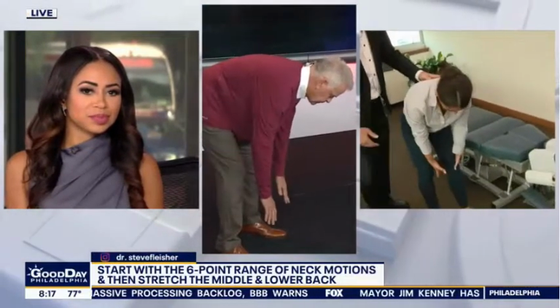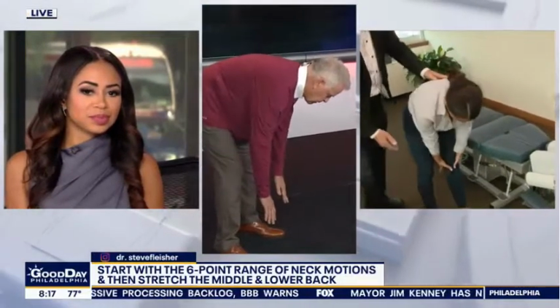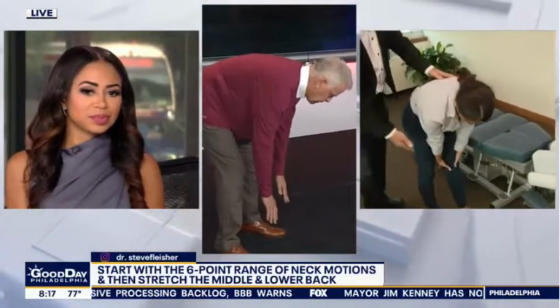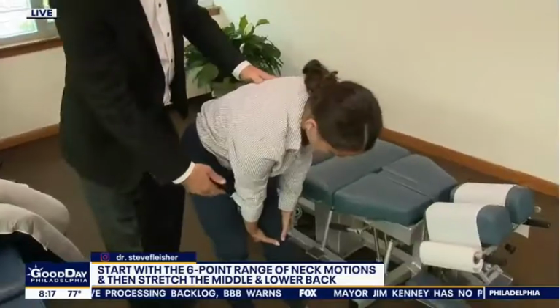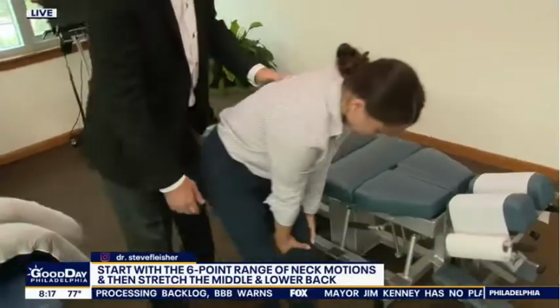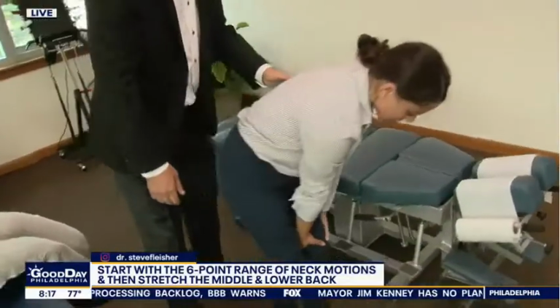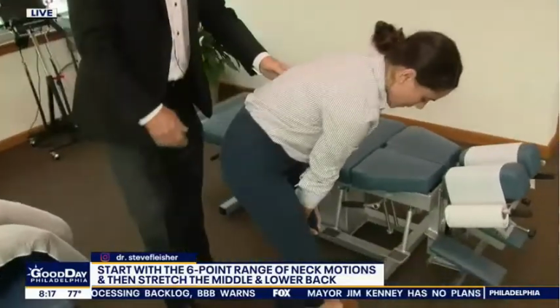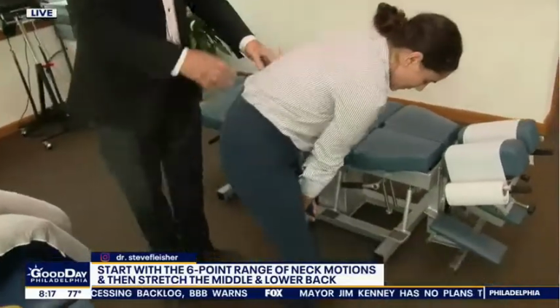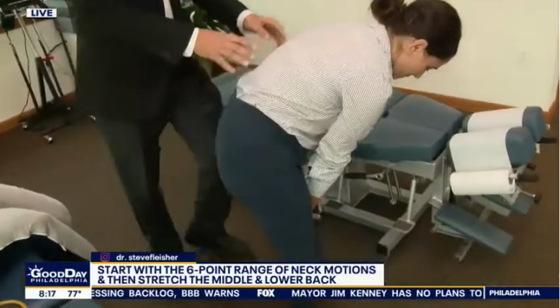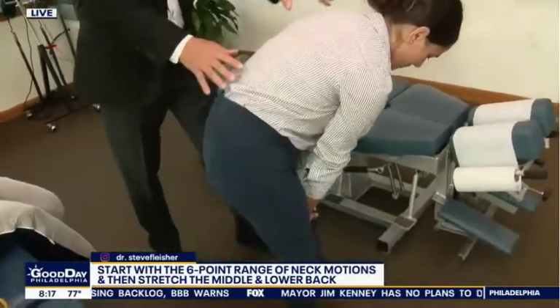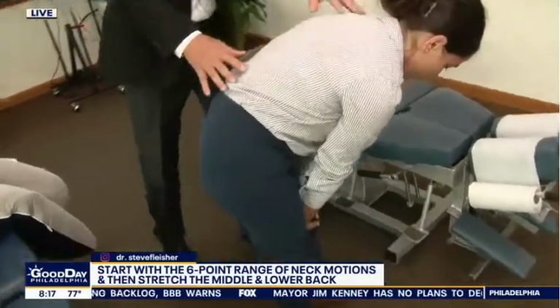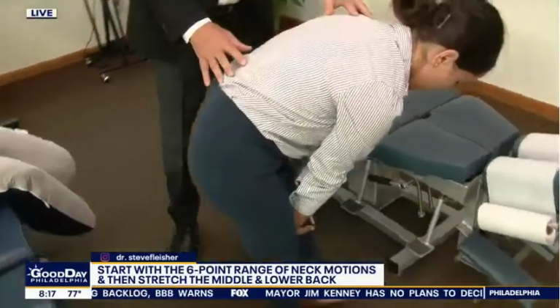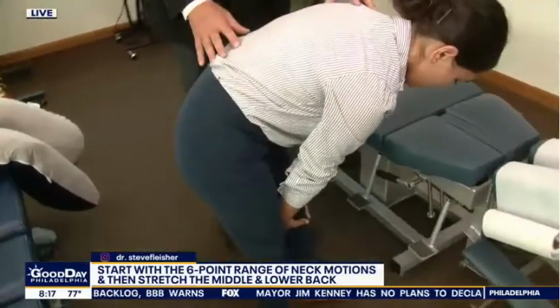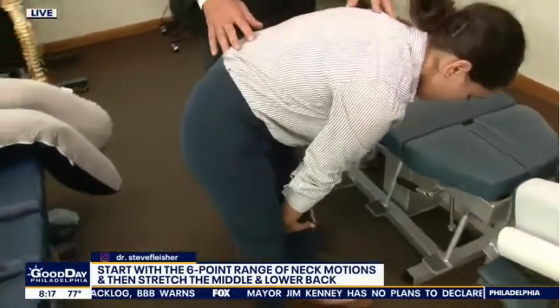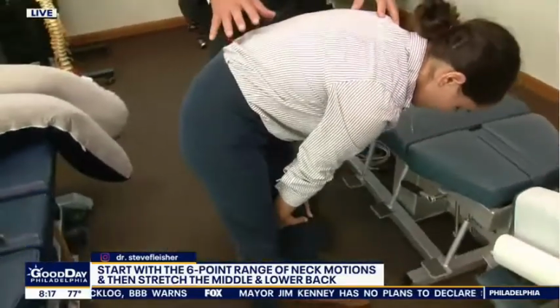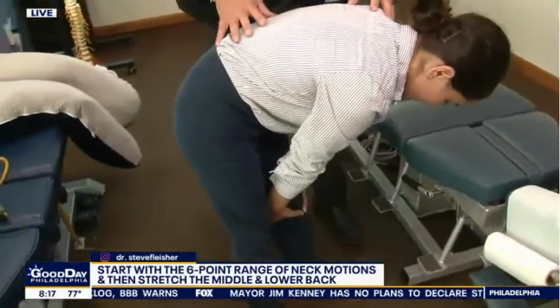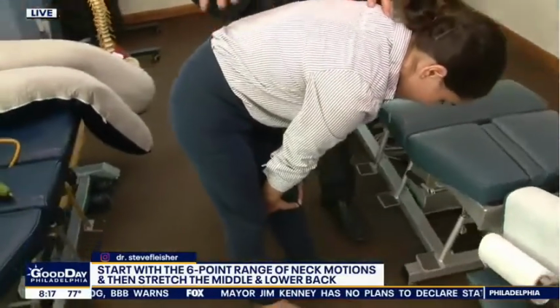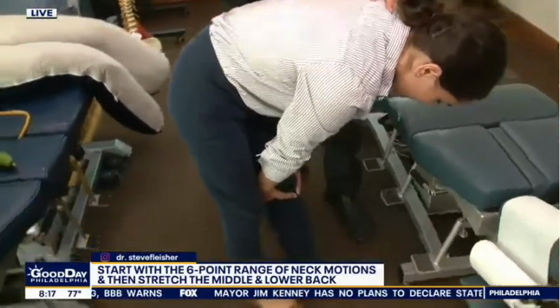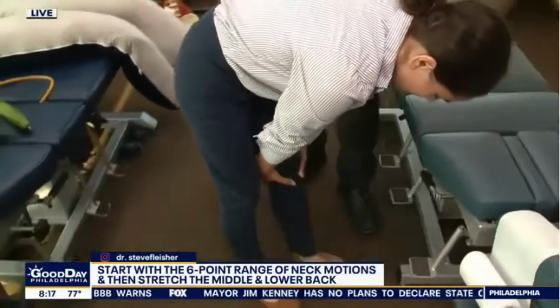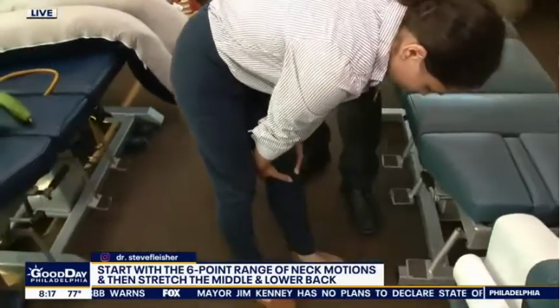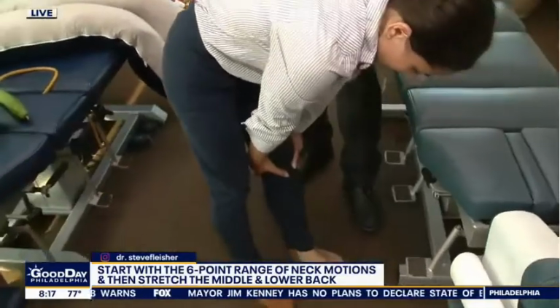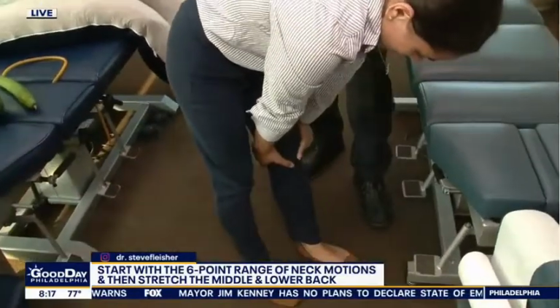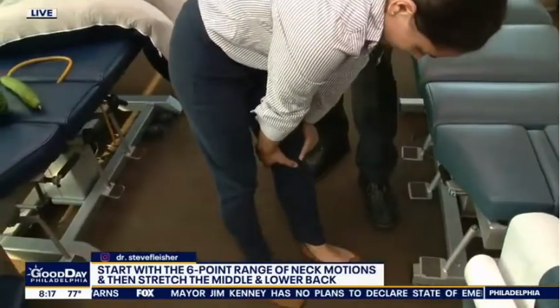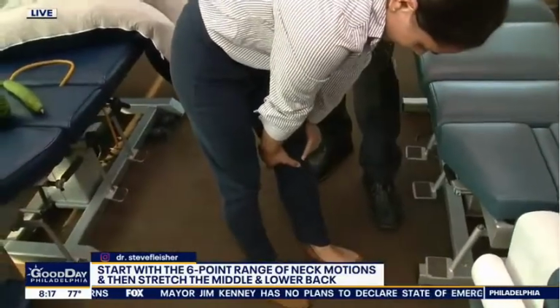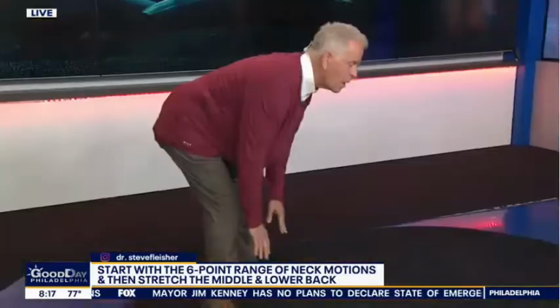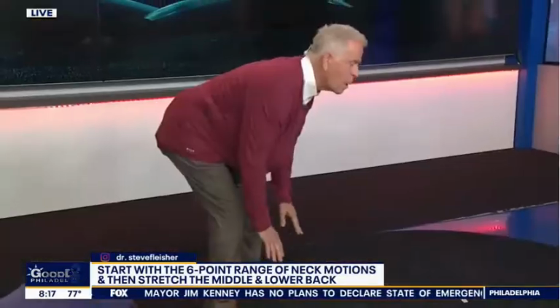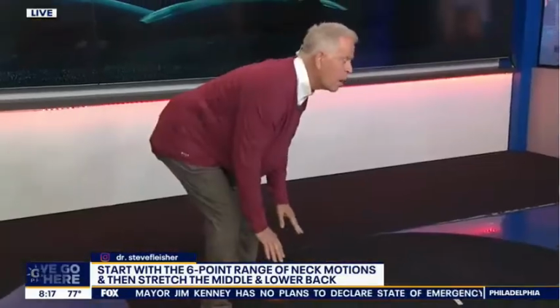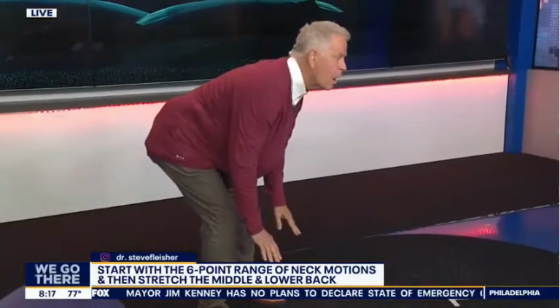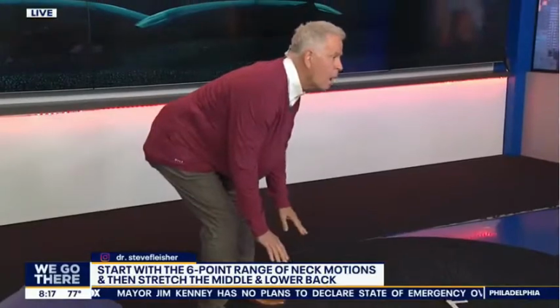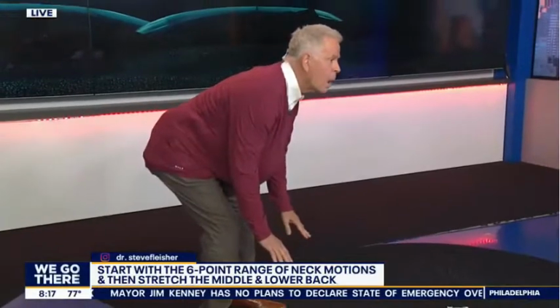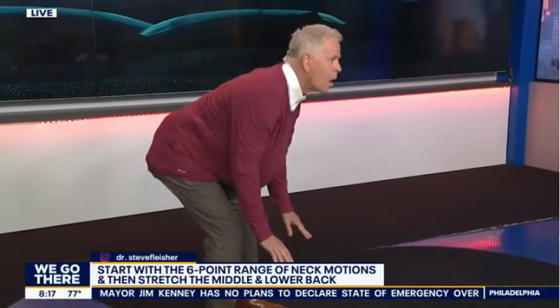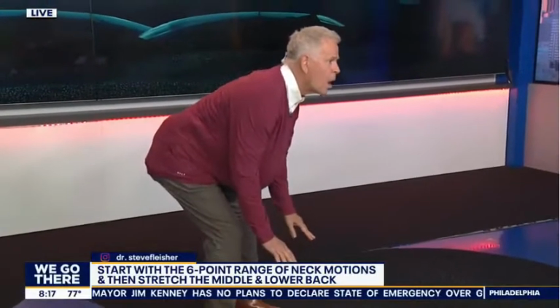The next stretch is the mid to low back stretch. You're going to grab your knee, lean over at the waist, and raise your back up like a cat stretch. You'll feel that whole stretch through there.